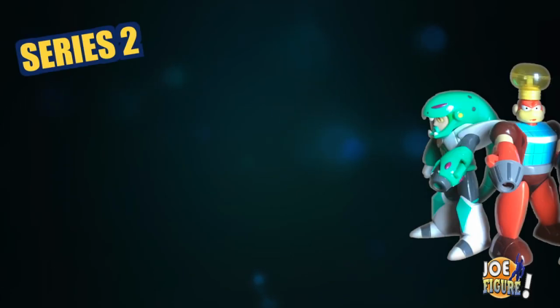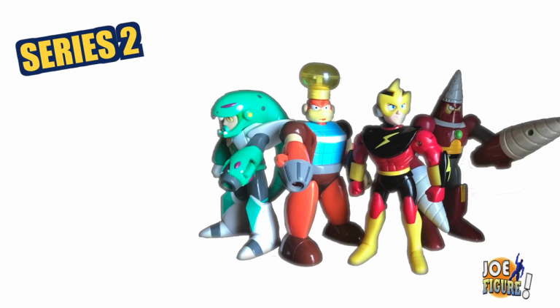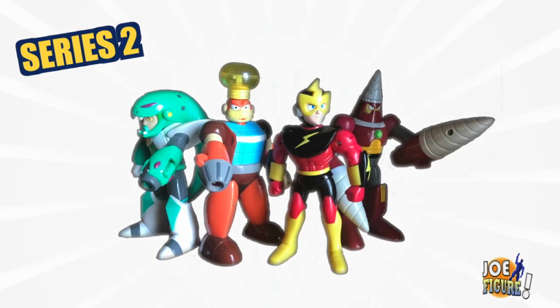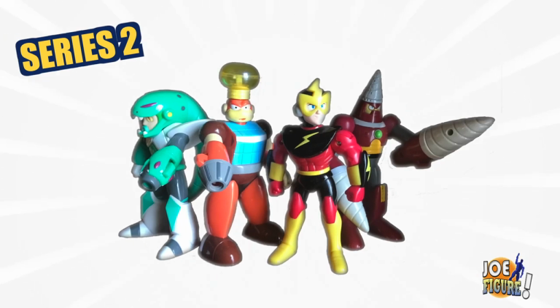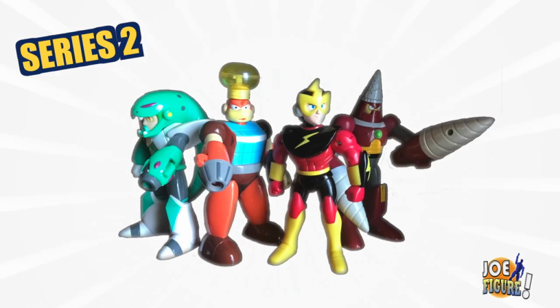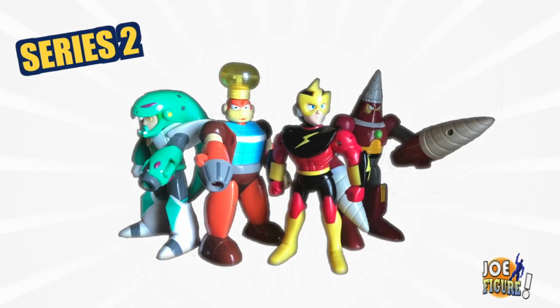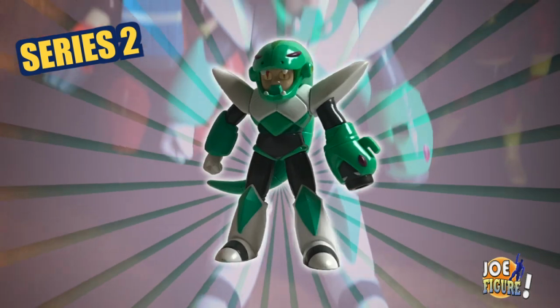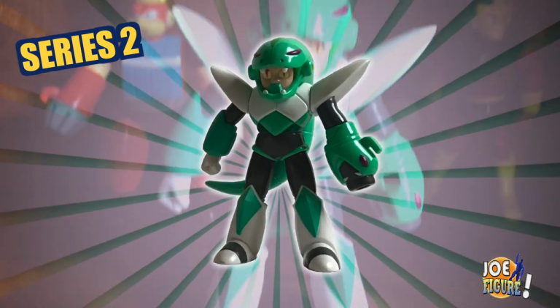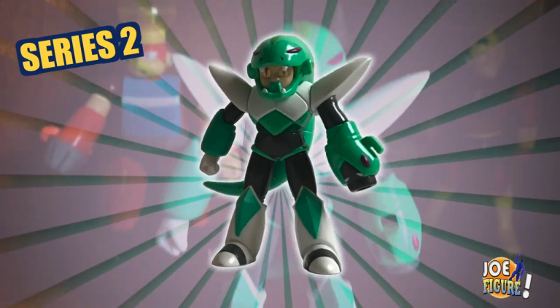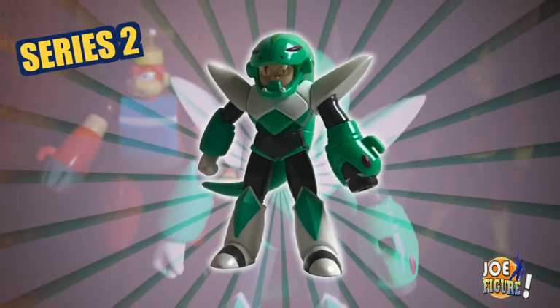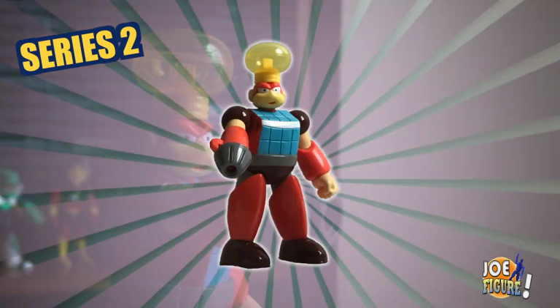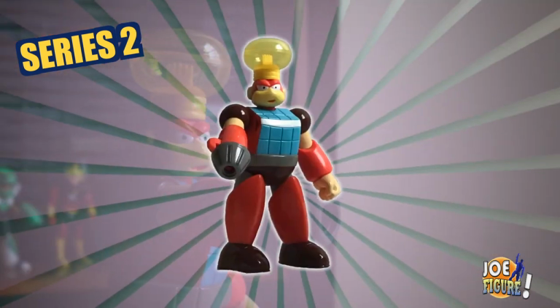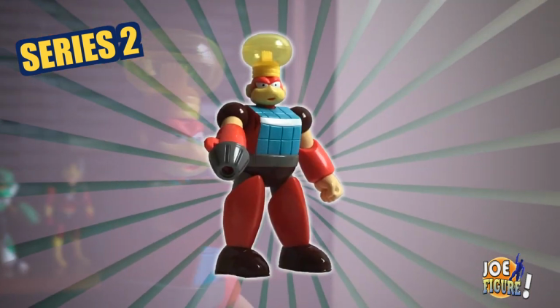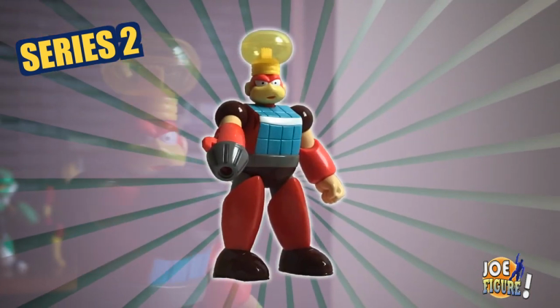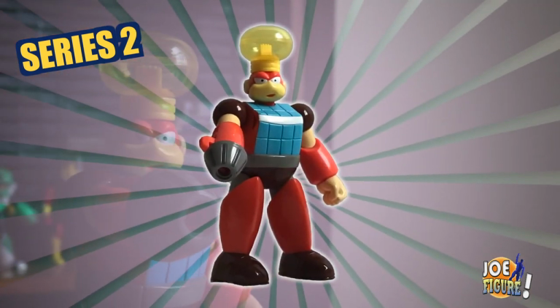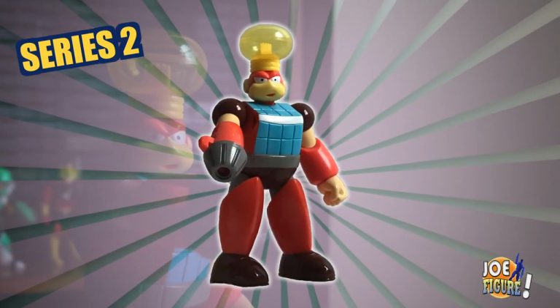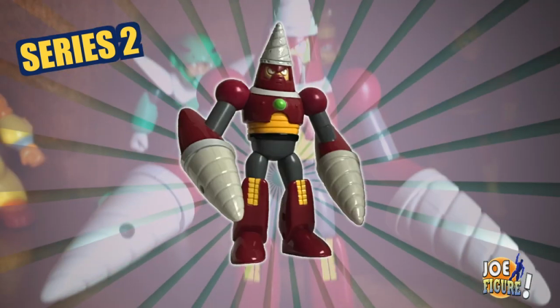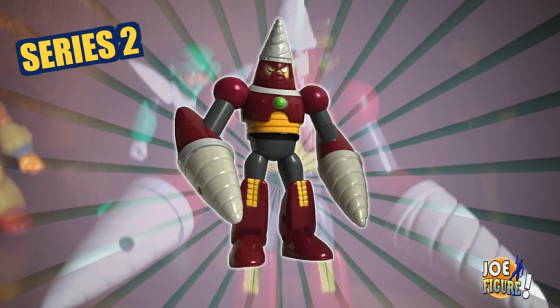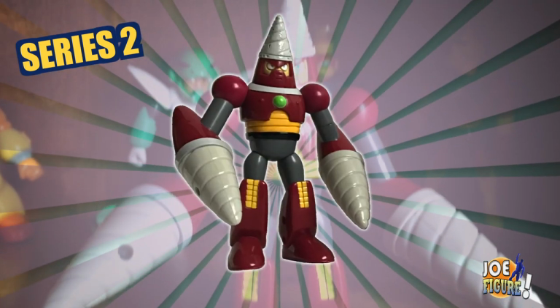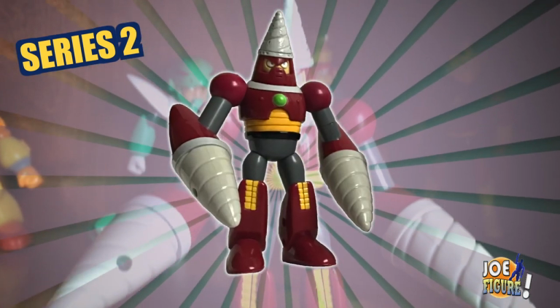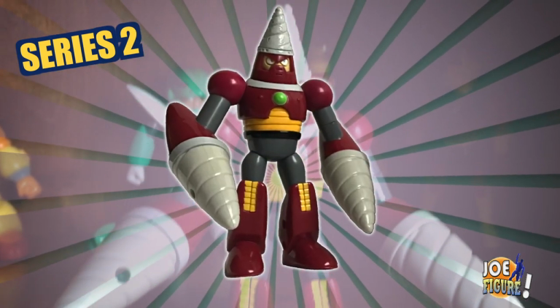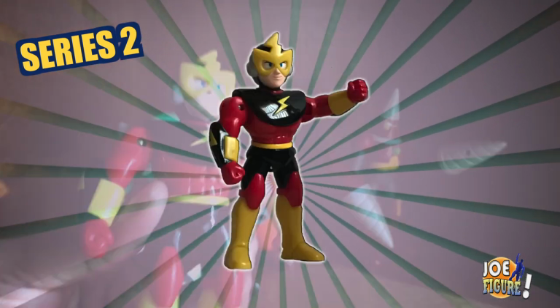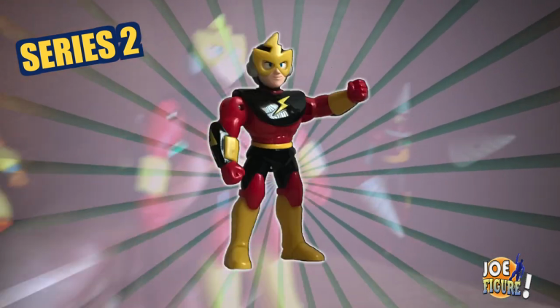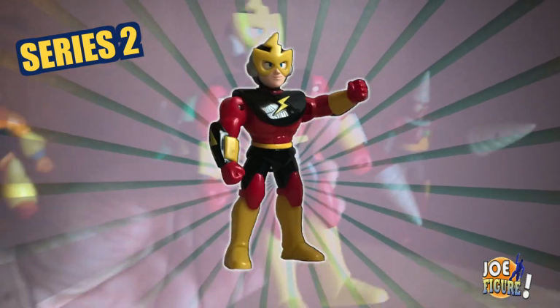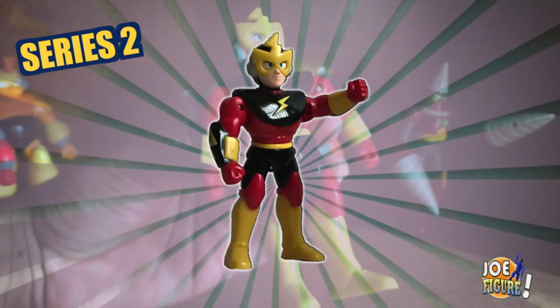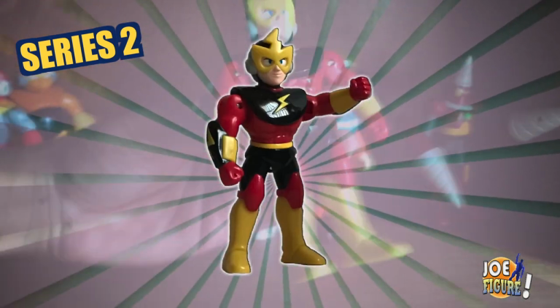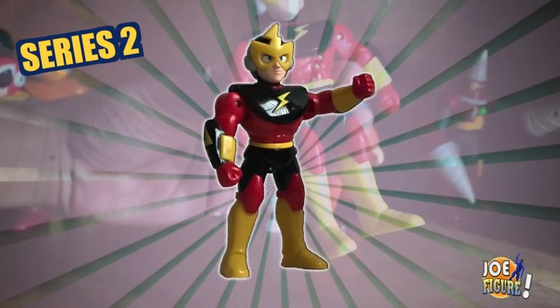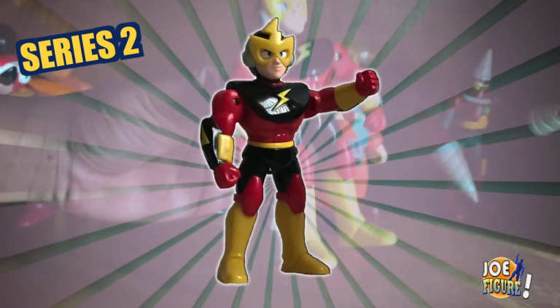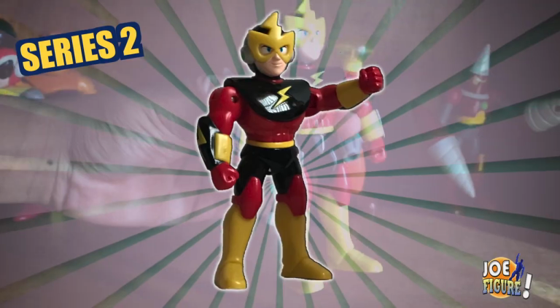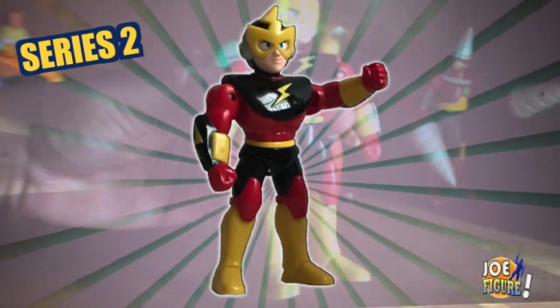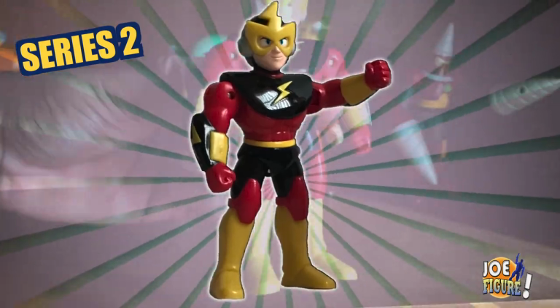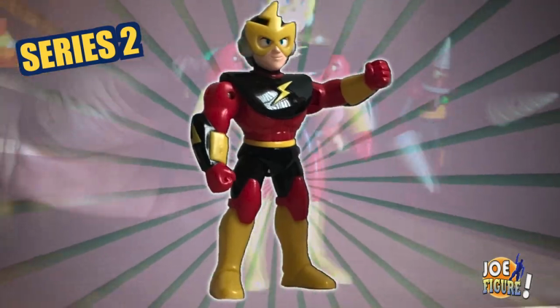Series 2 included Snake Man, Bright Man, Drill Man, and of course Elec Man.